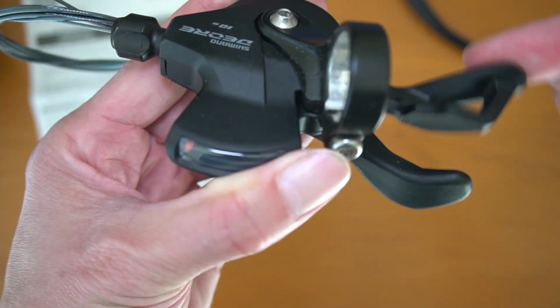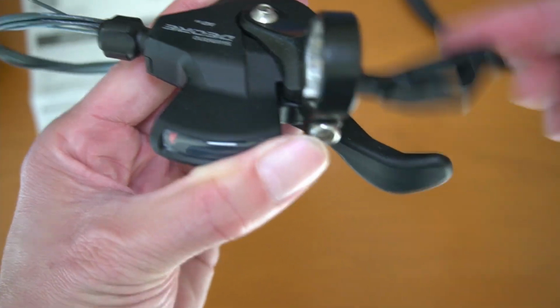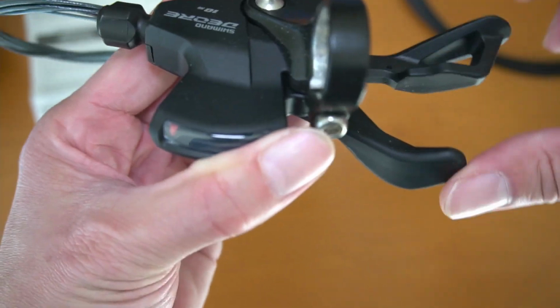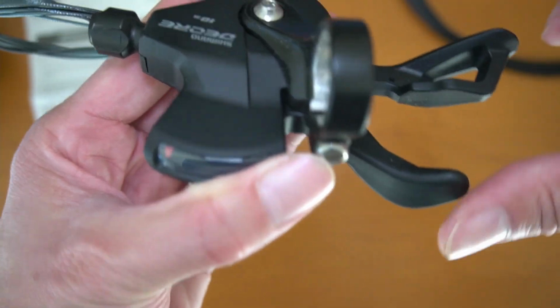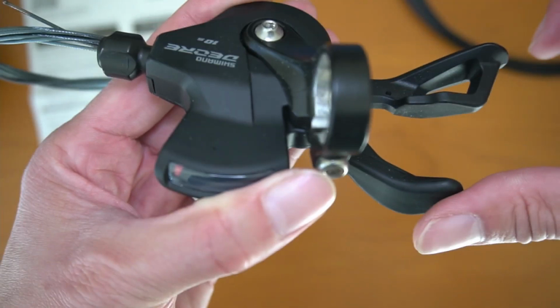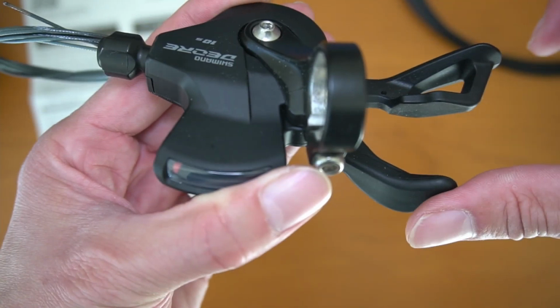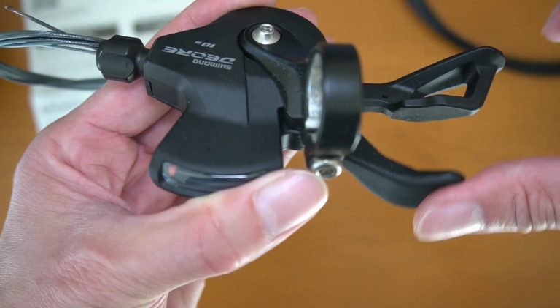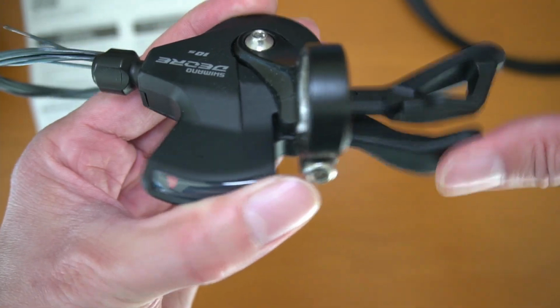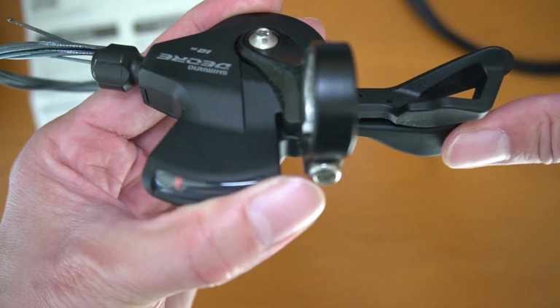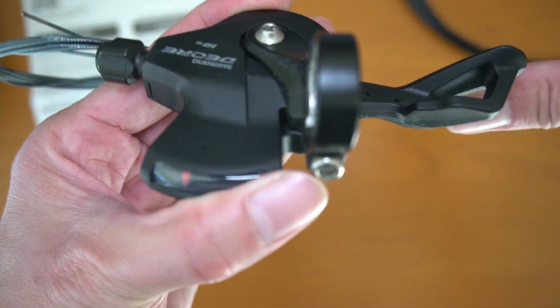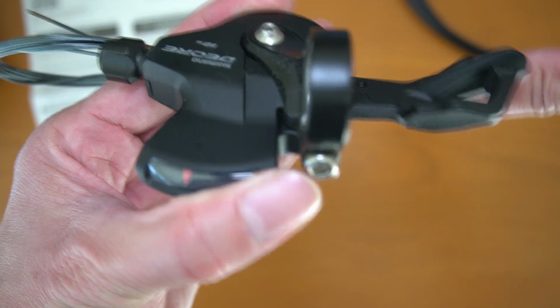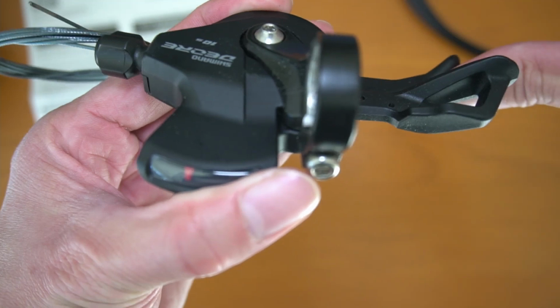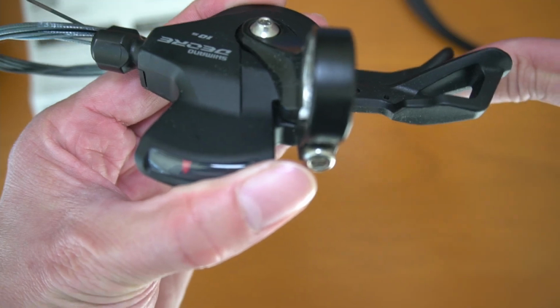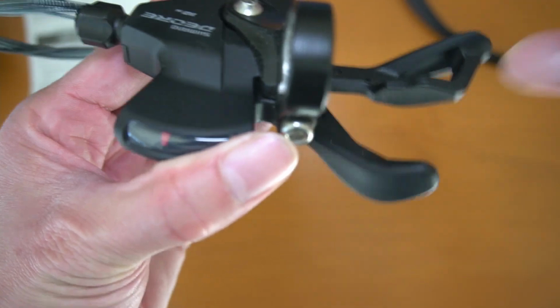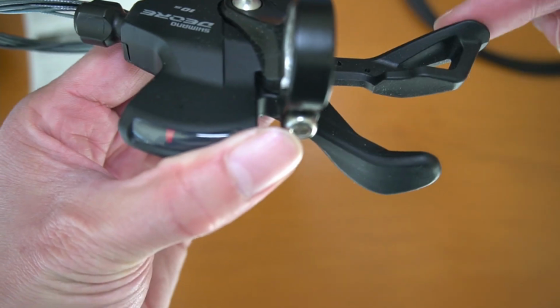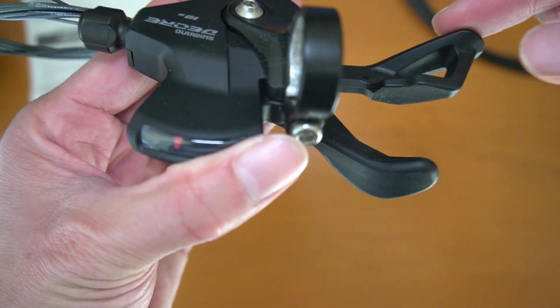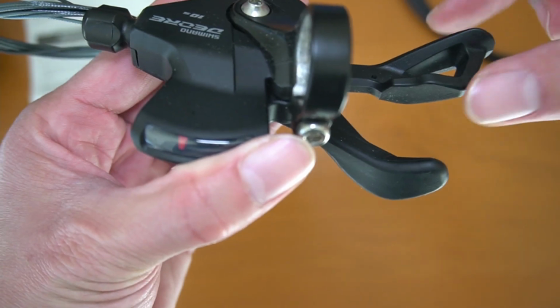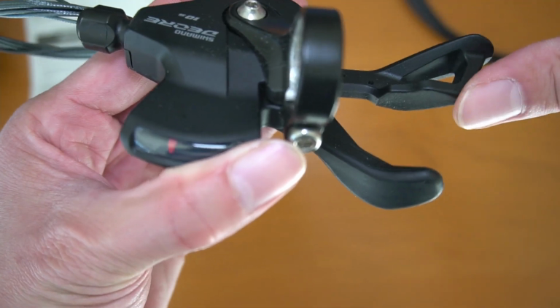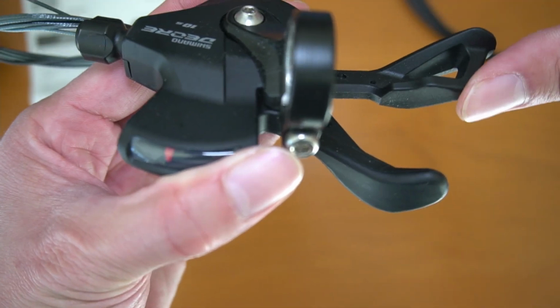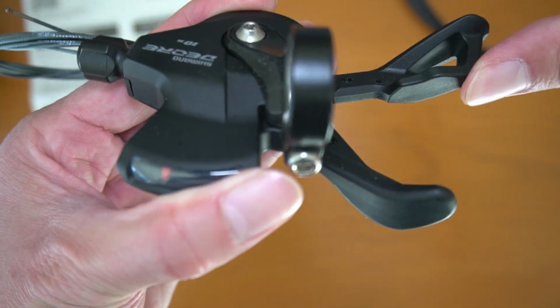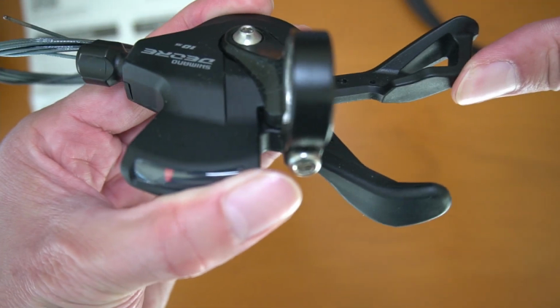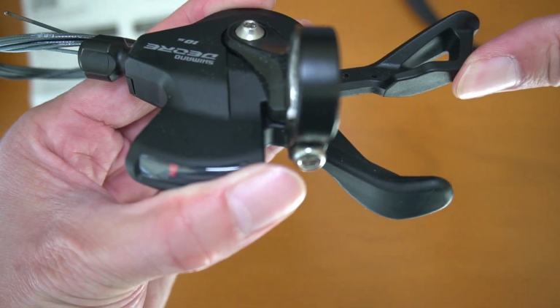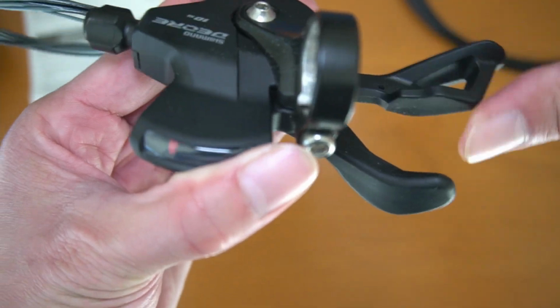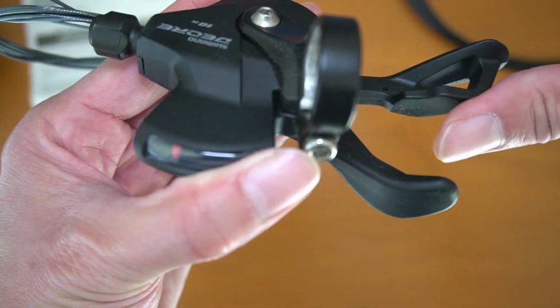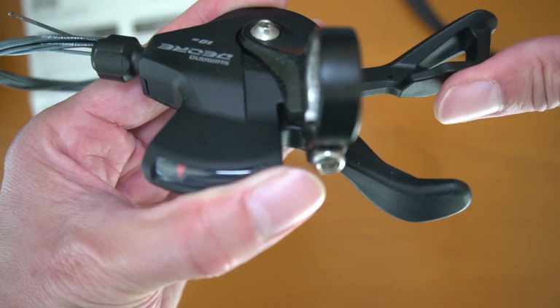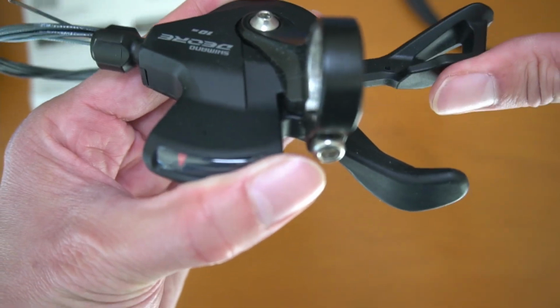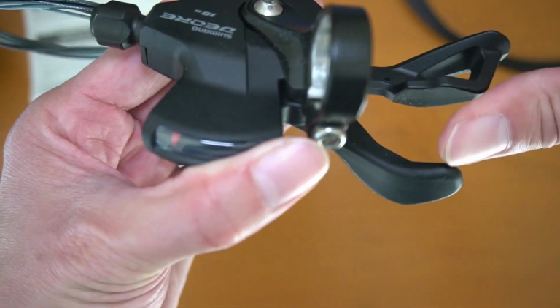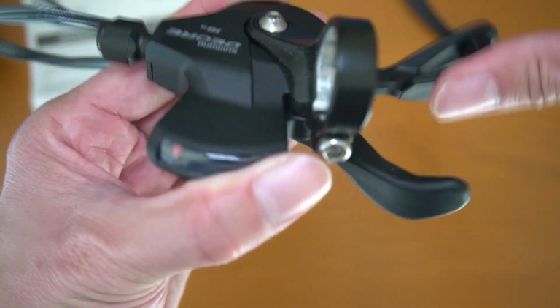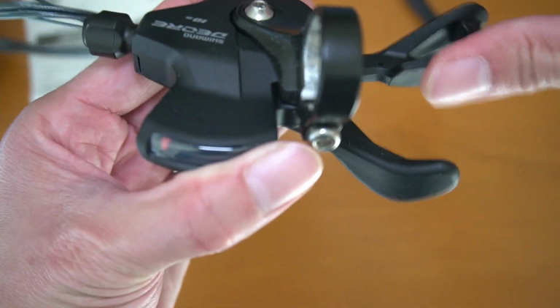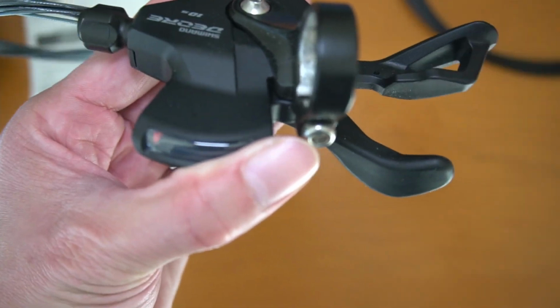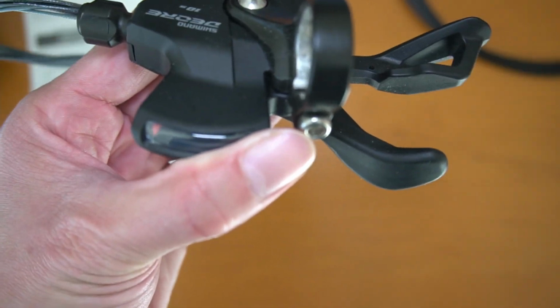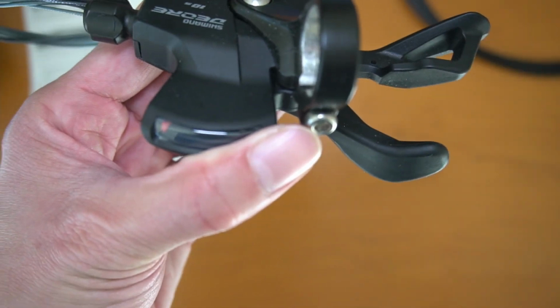To demonstrate again: going up, you can shift 1, 2, 3 gears at once. Coming down, it's one gear at a time.